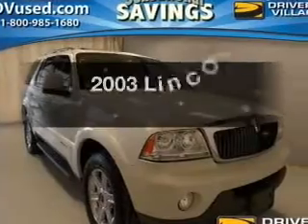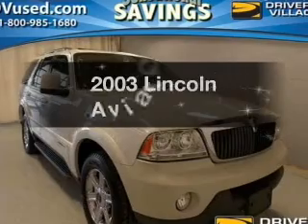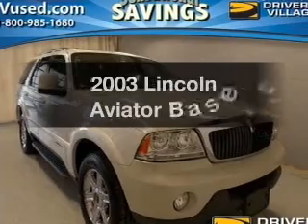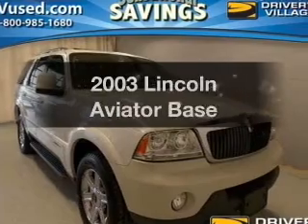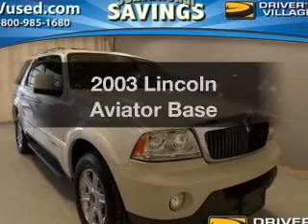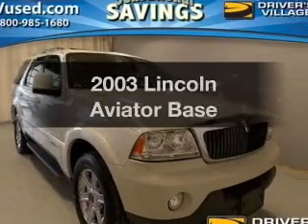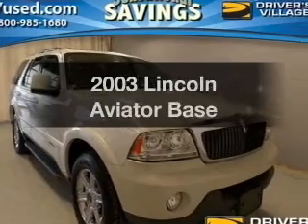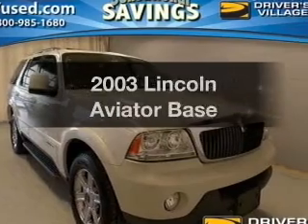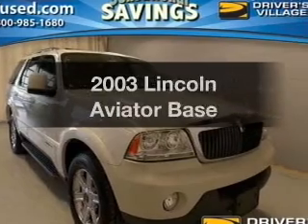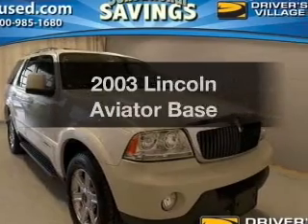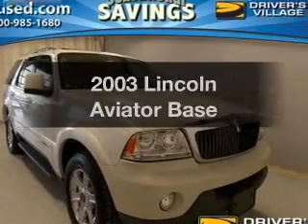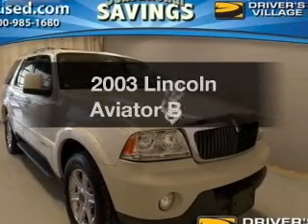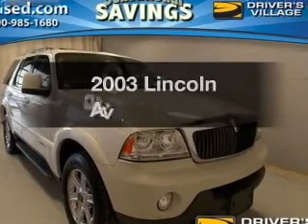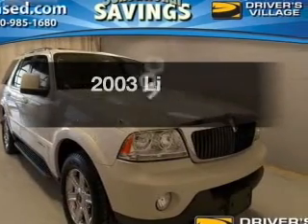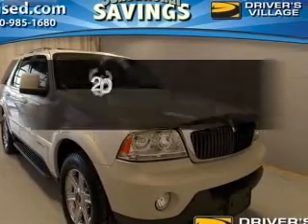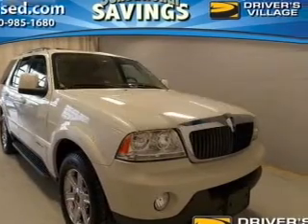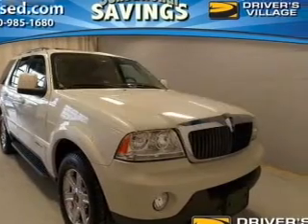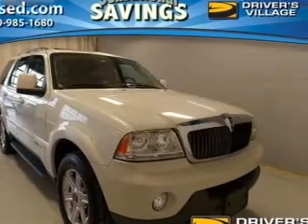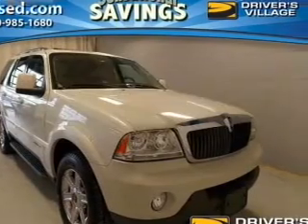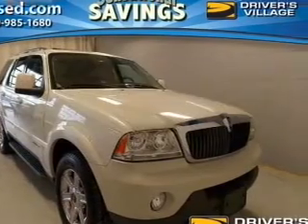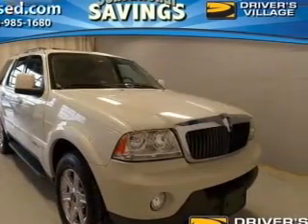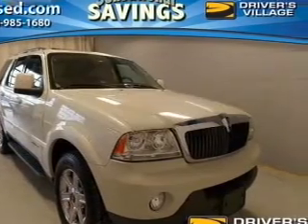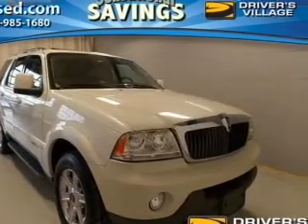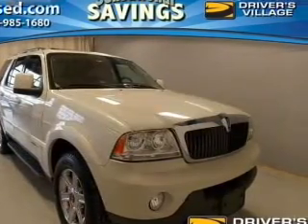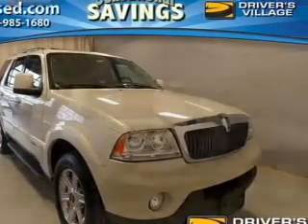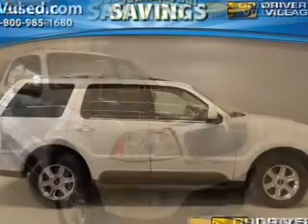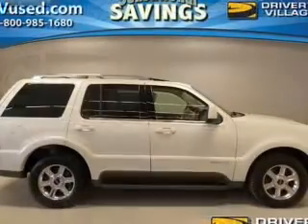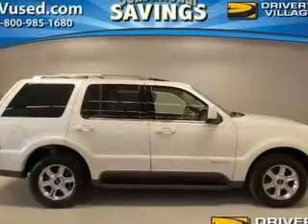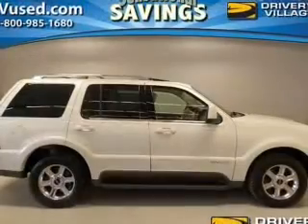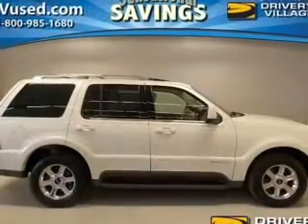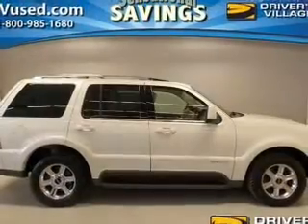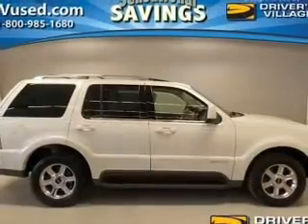Introducing the 2003 Lincoln Aviator. Find everything you want in a ride under one roof.